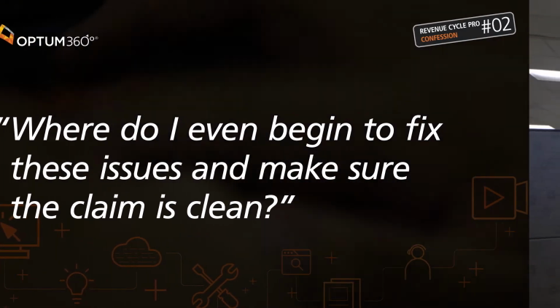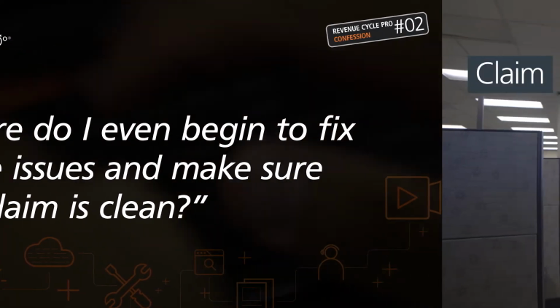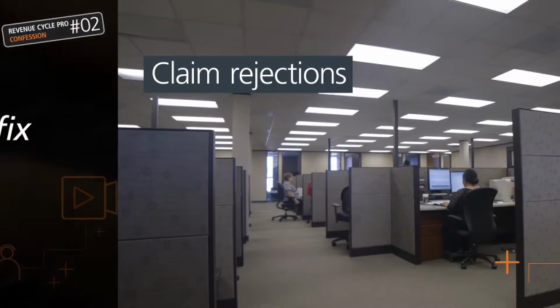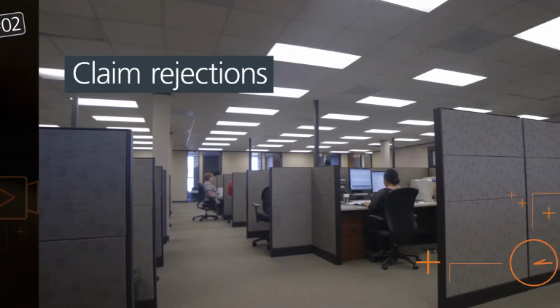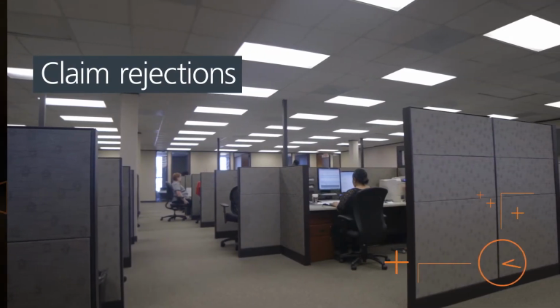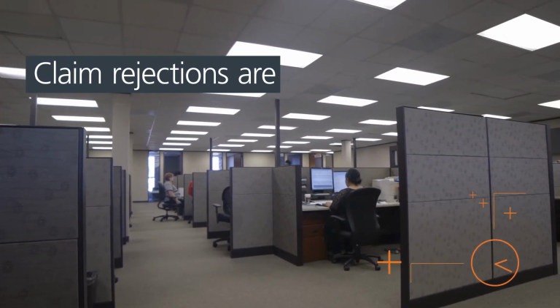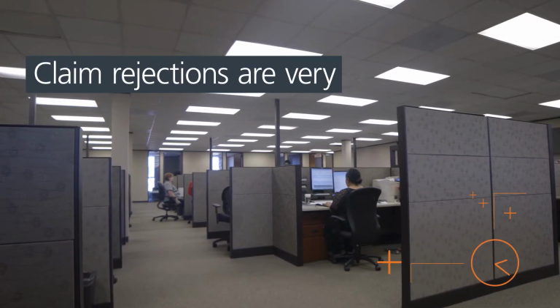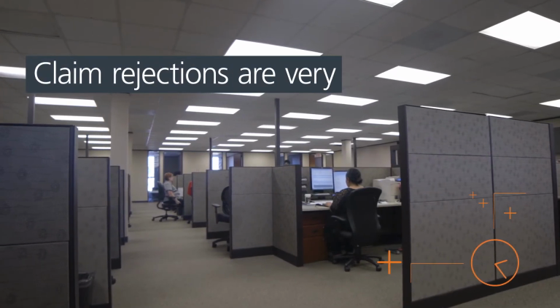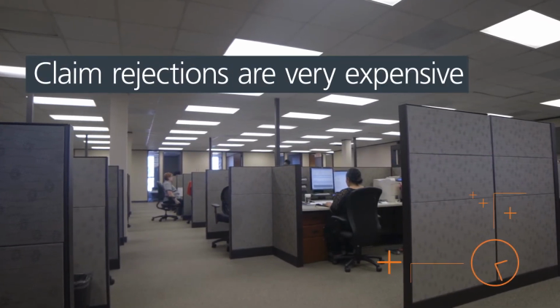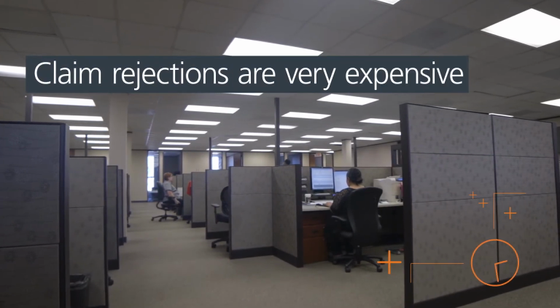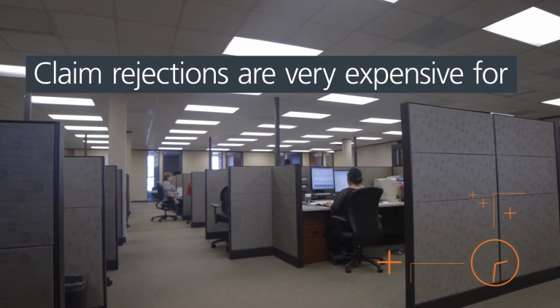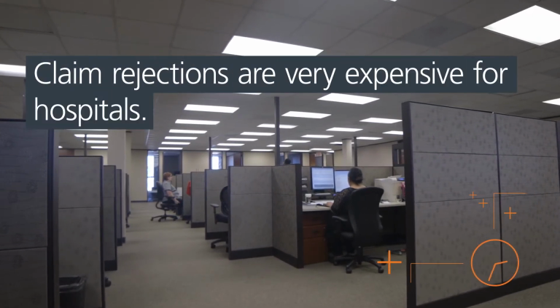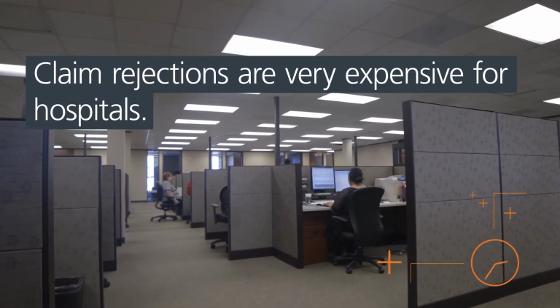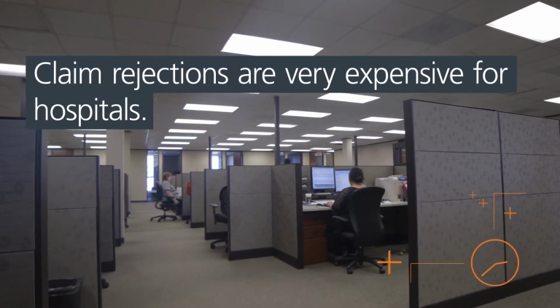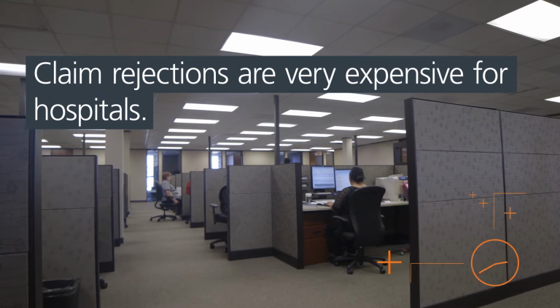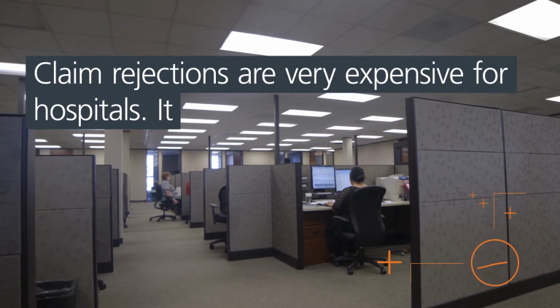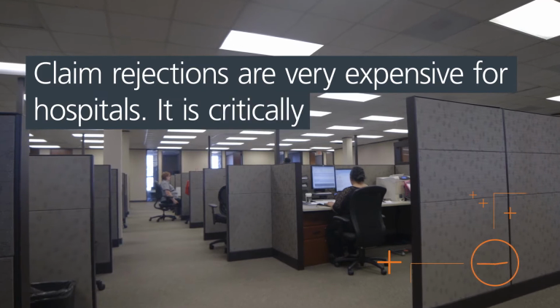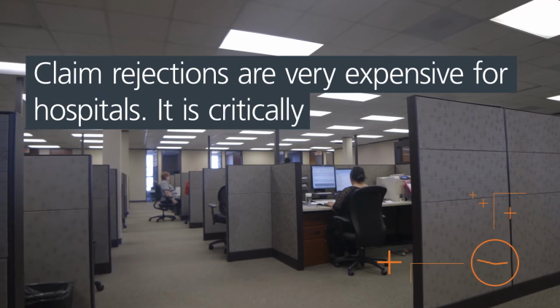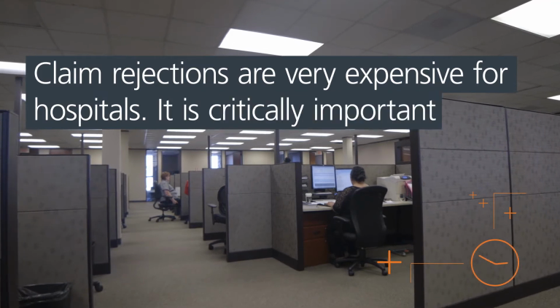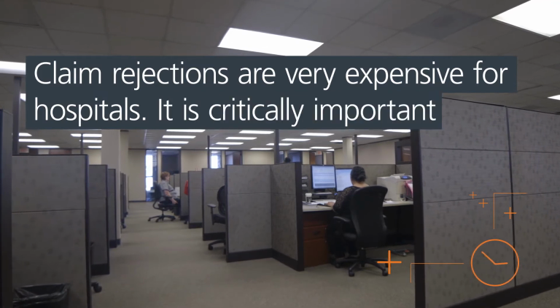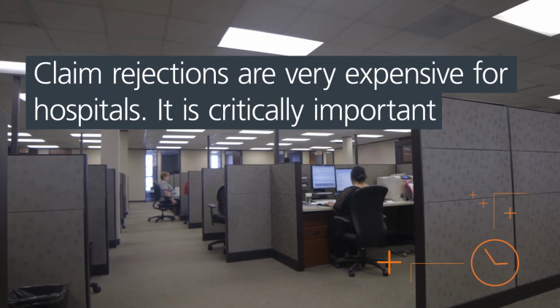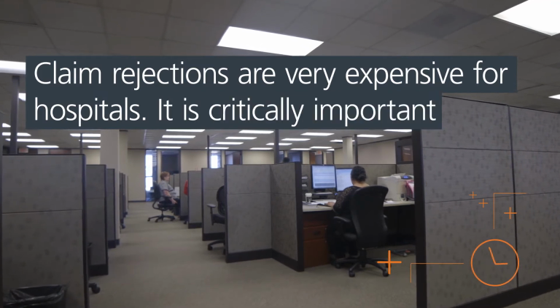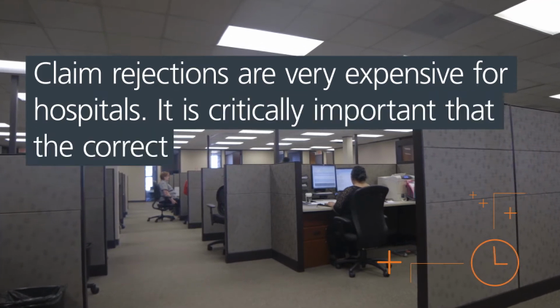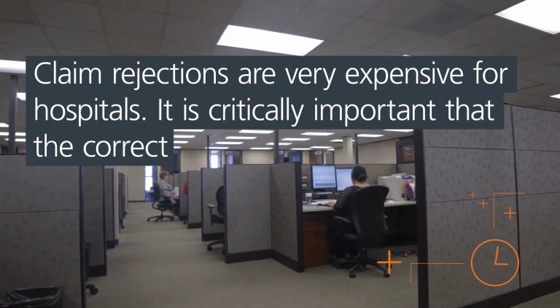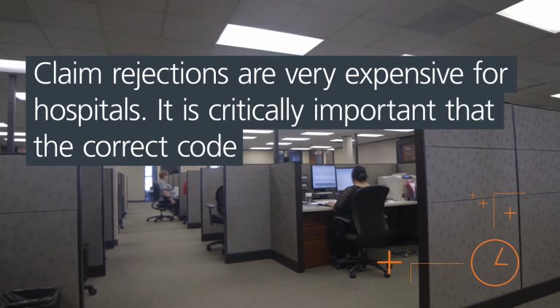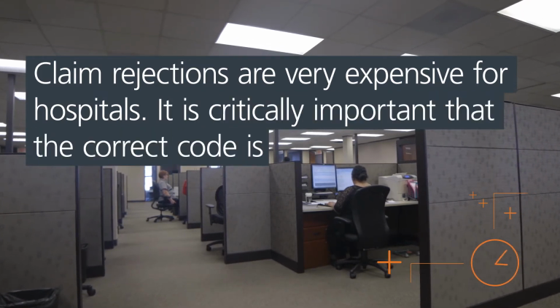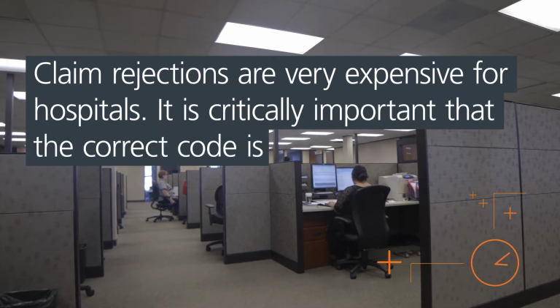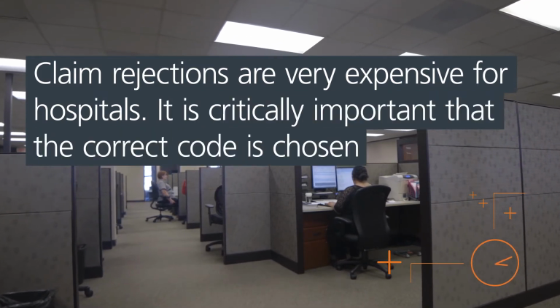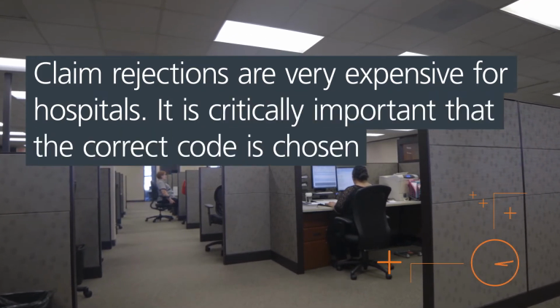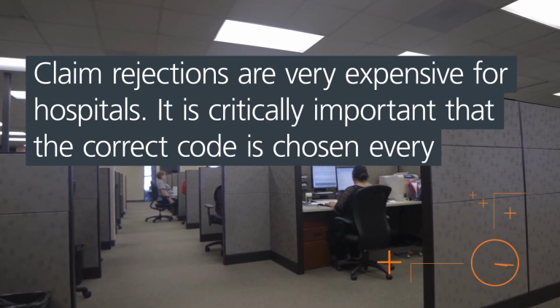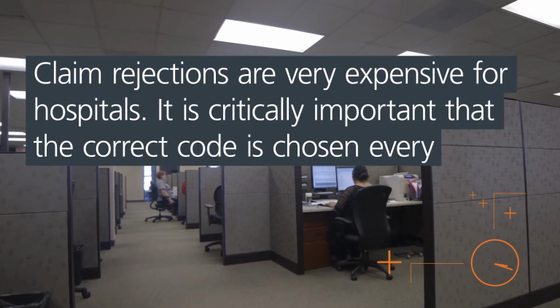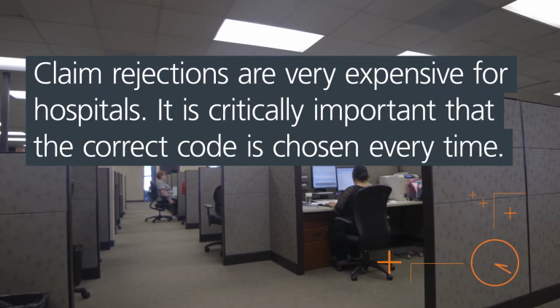Claim rejections are very expensive for hospitals. It is critically important that the correct code is chosen every time.